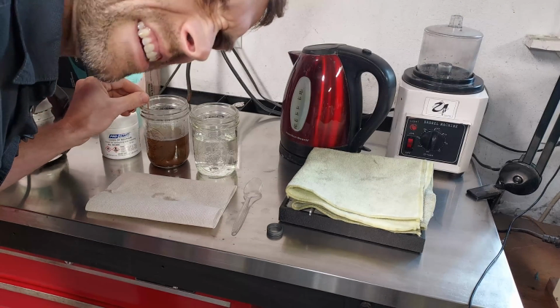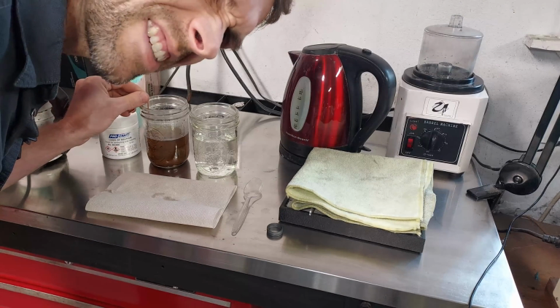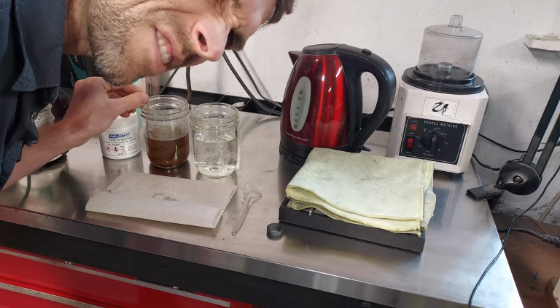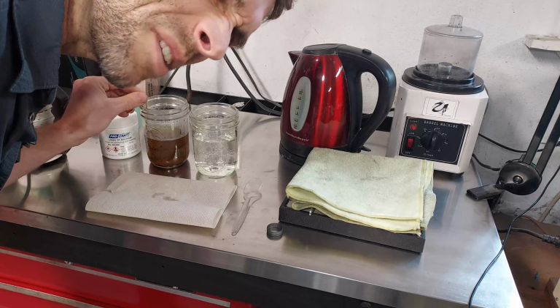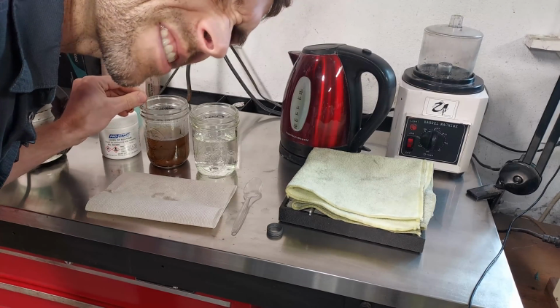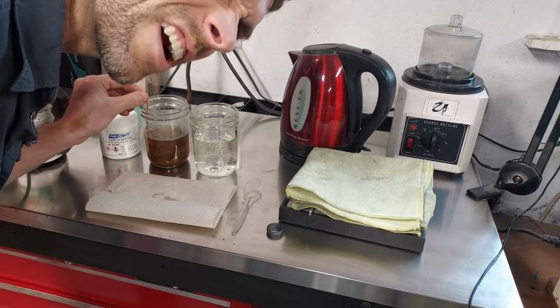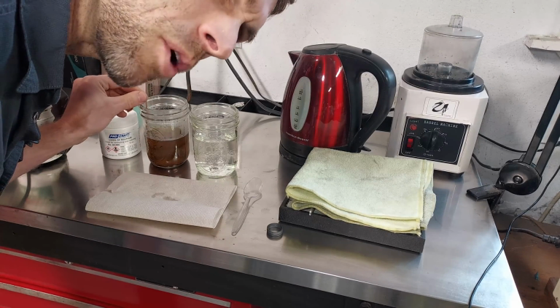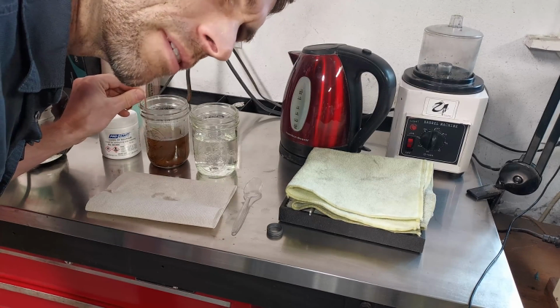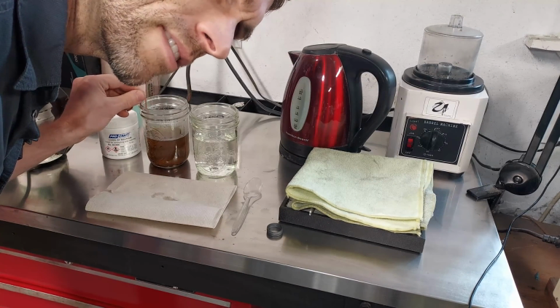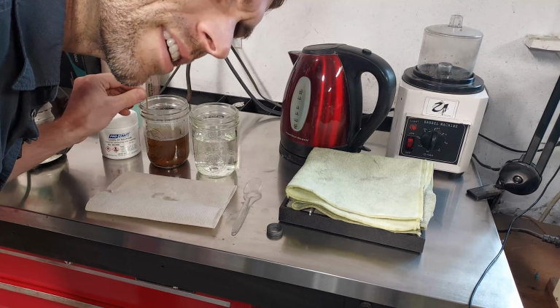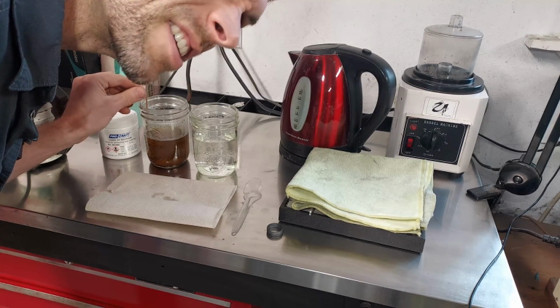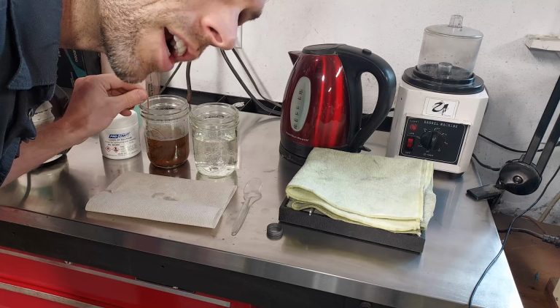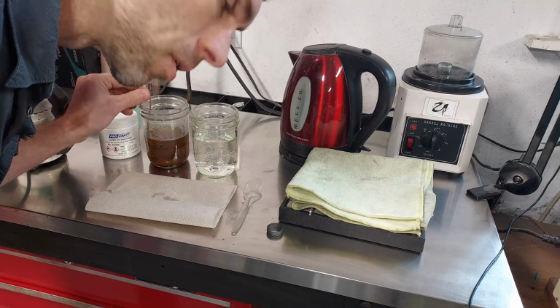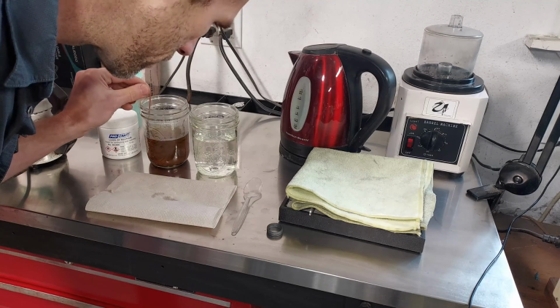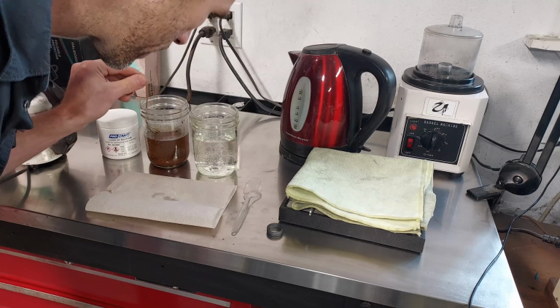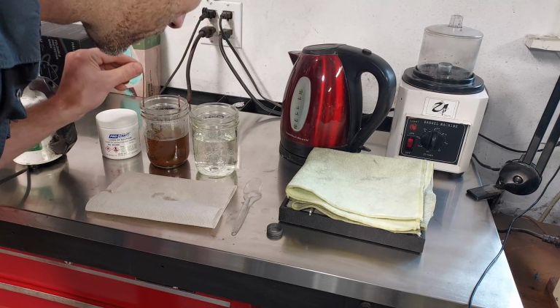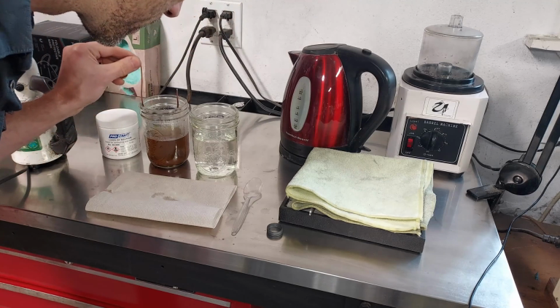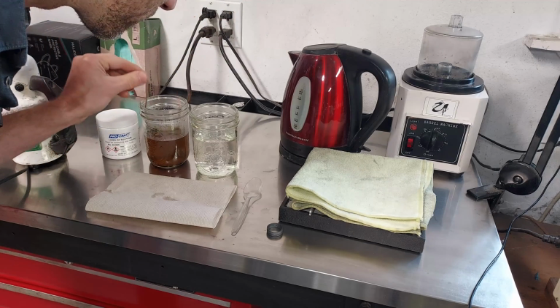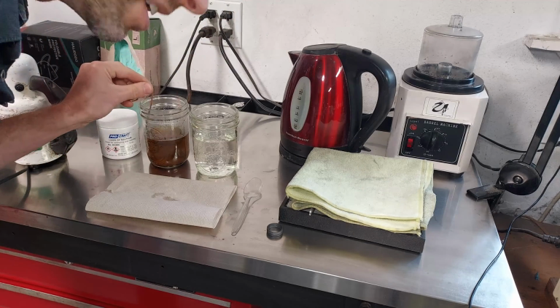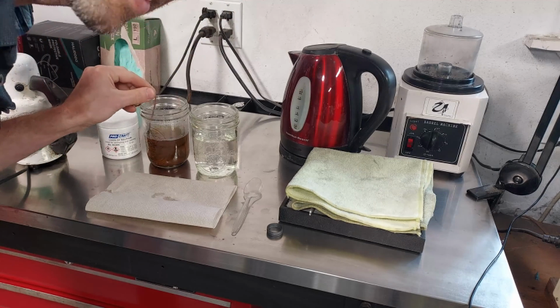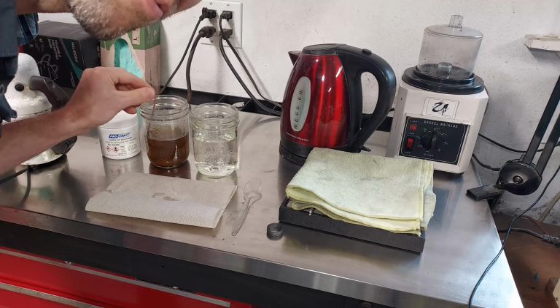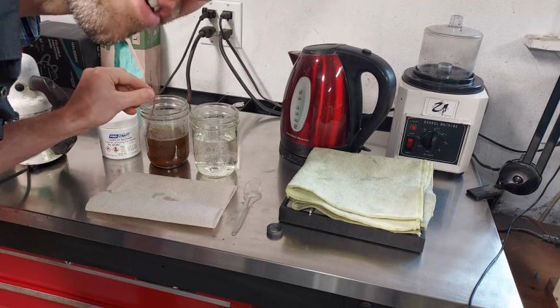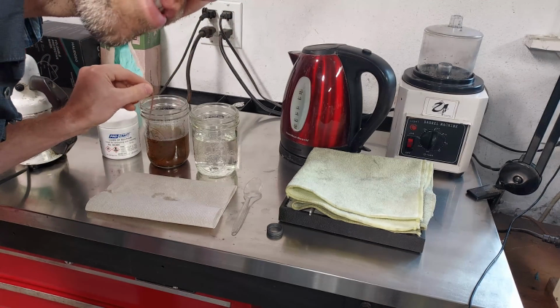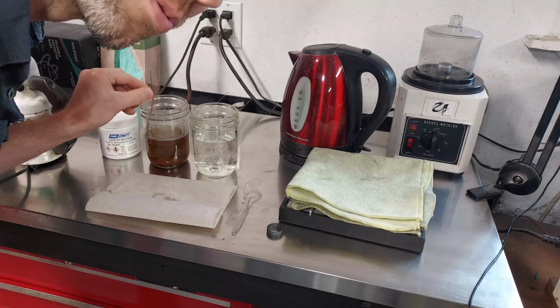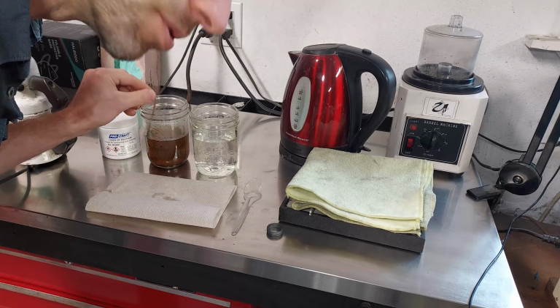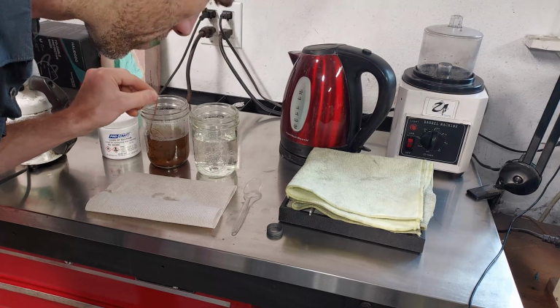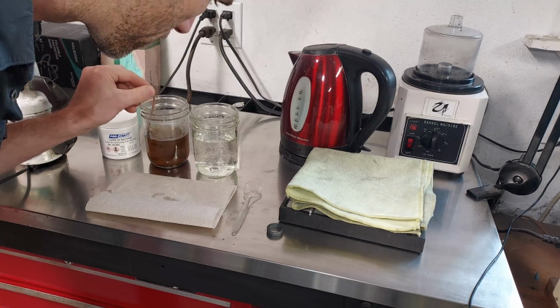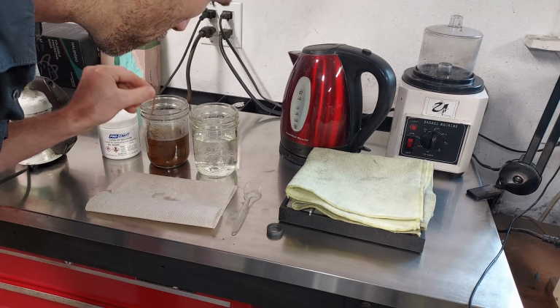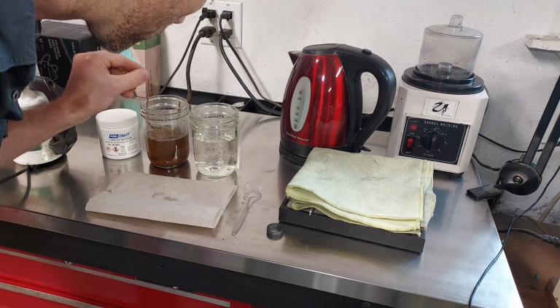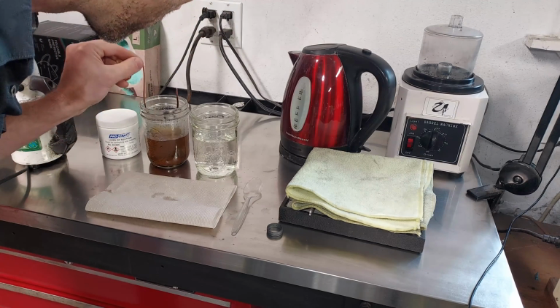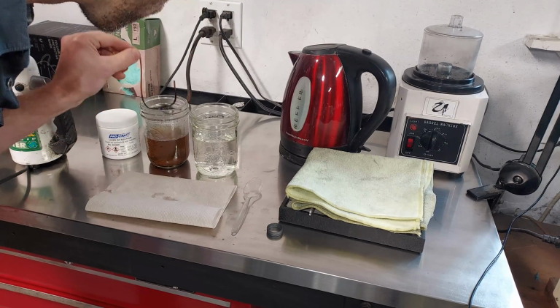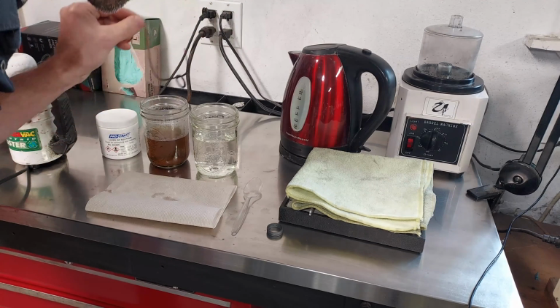This stuff smells terrible, but it works really, really well.